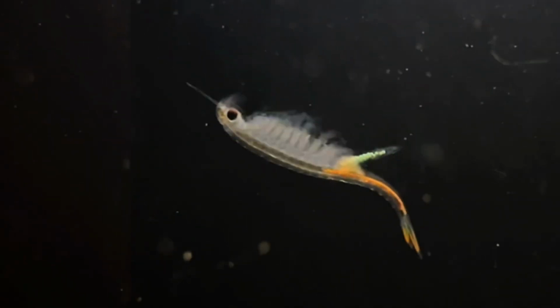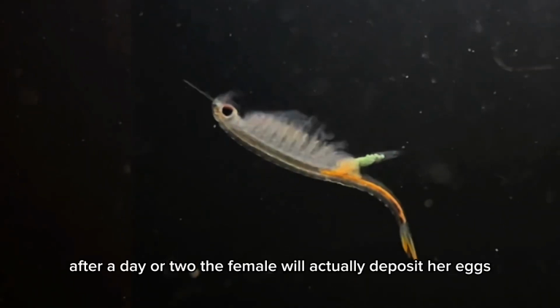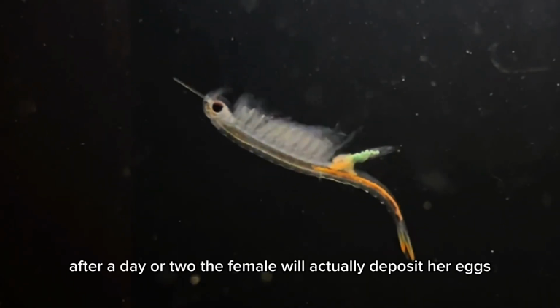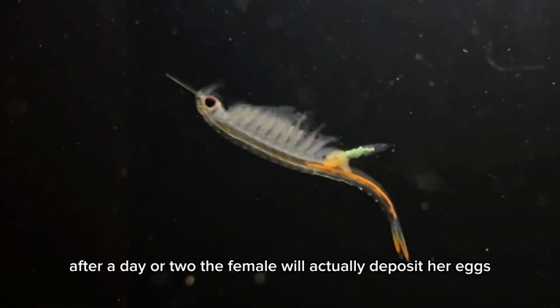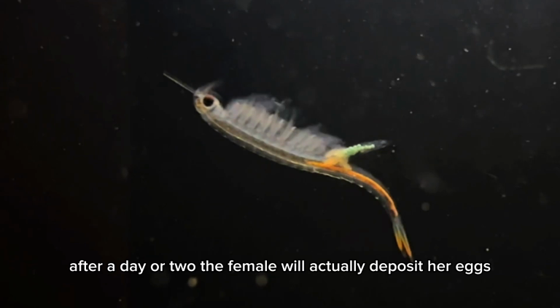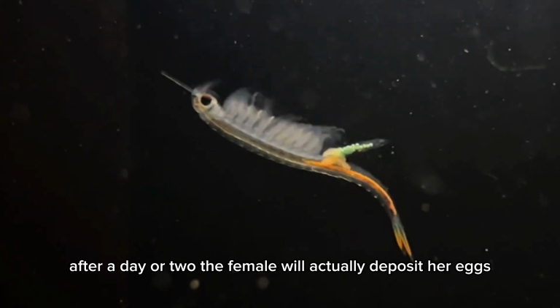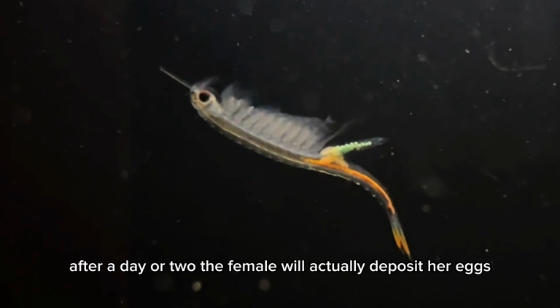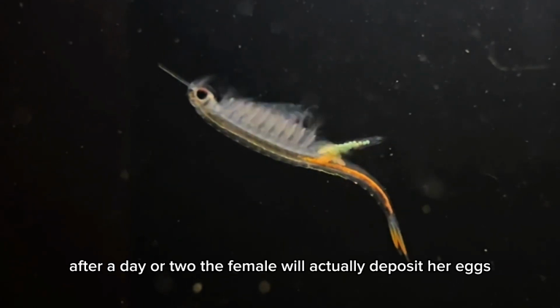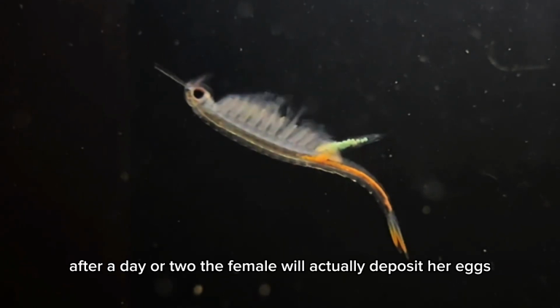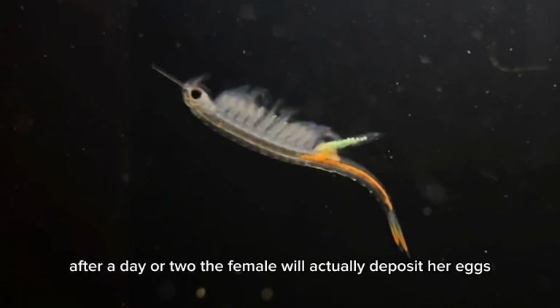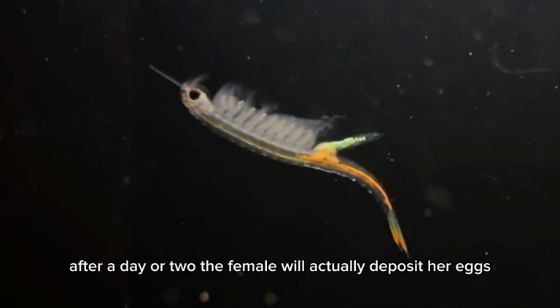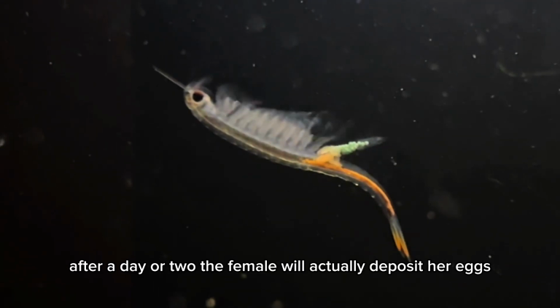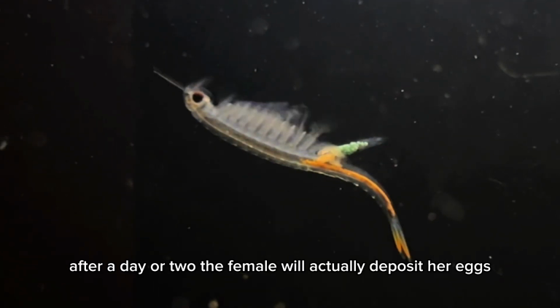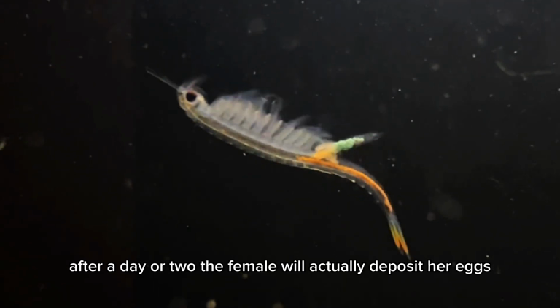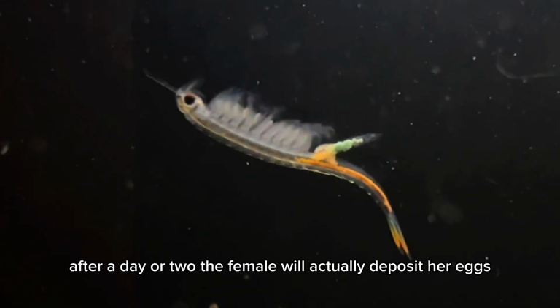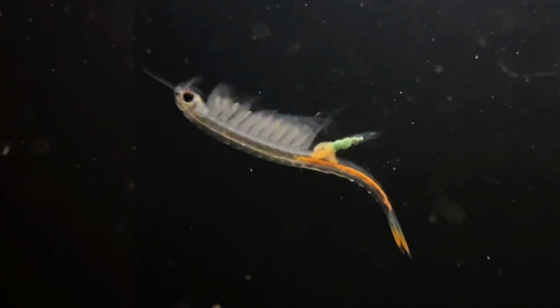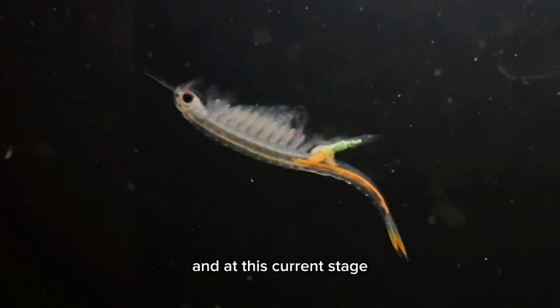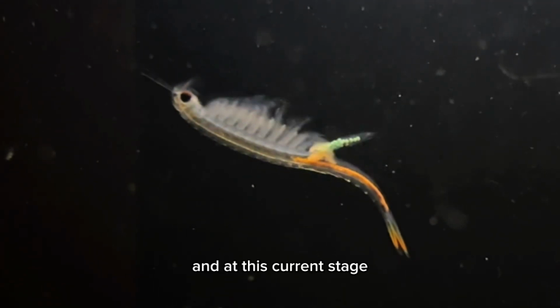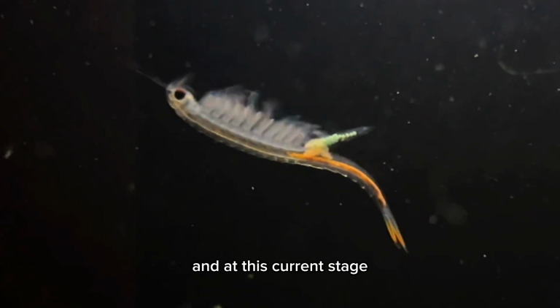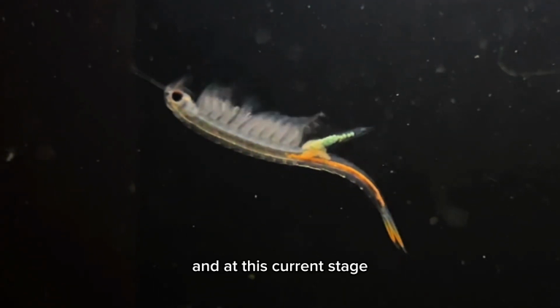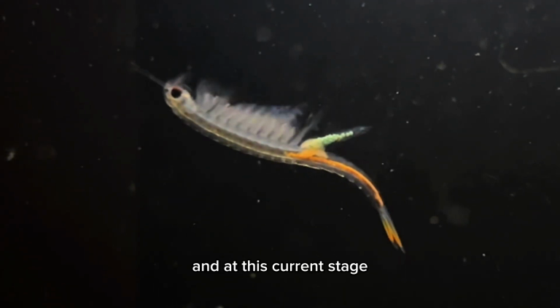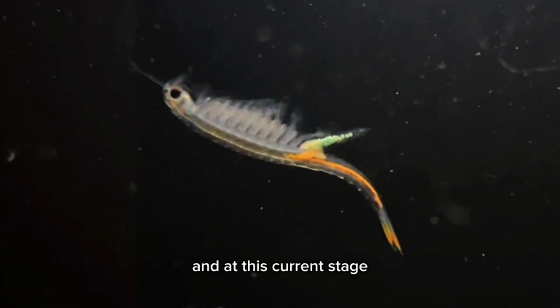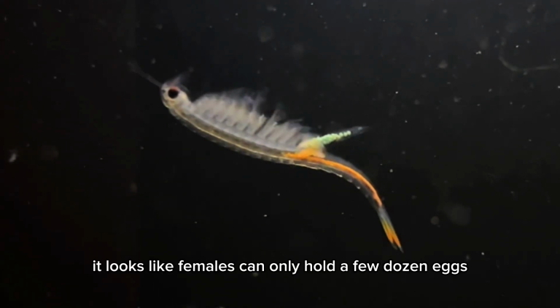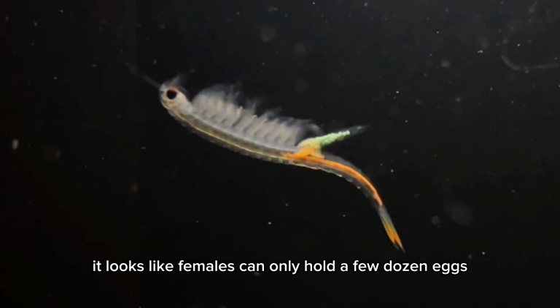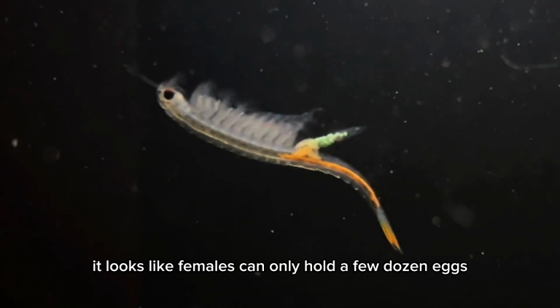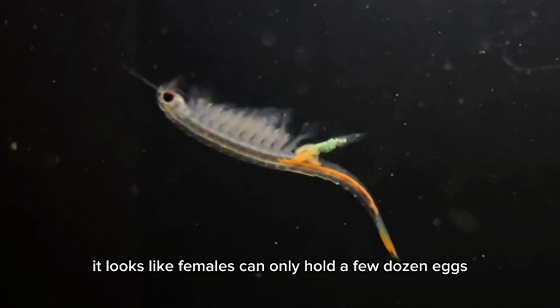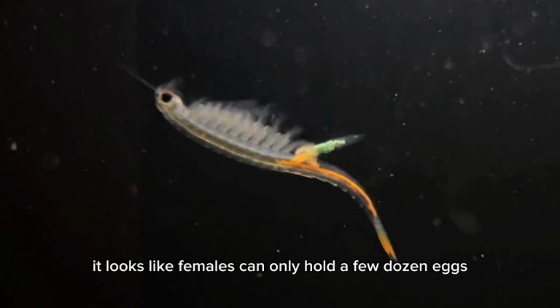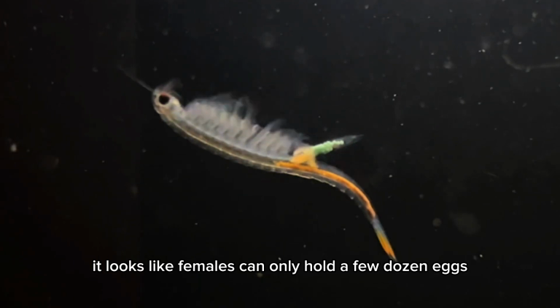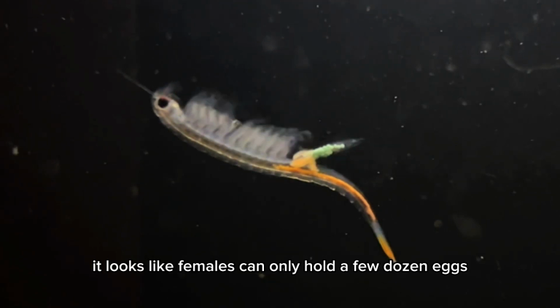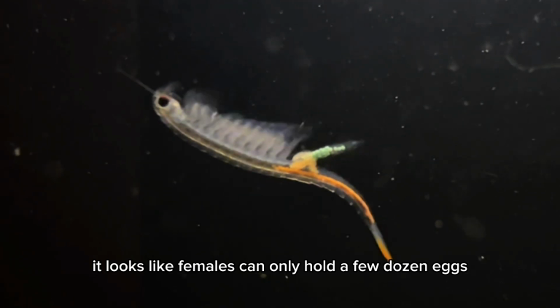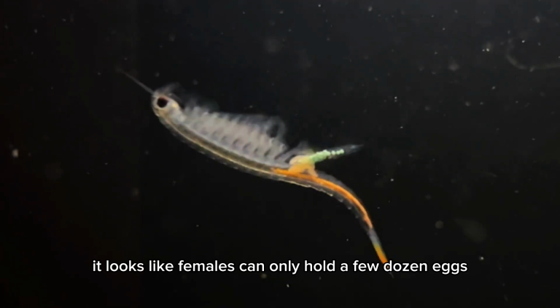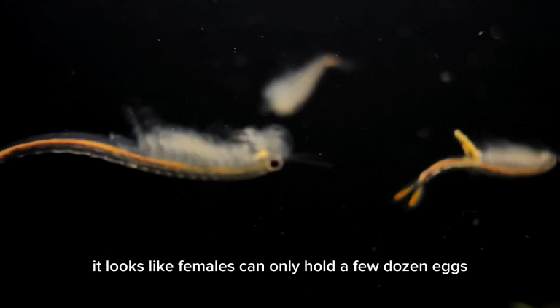After a day or two, the female will actually deposit her eggs, and at this current stage, it looks like females can only hold a few dozen eggs.